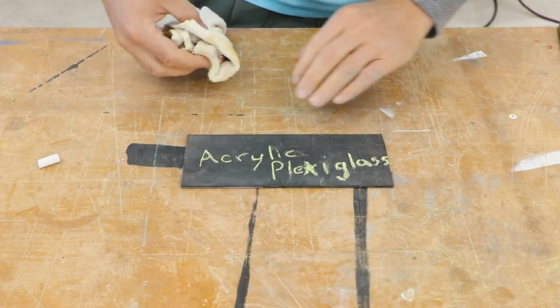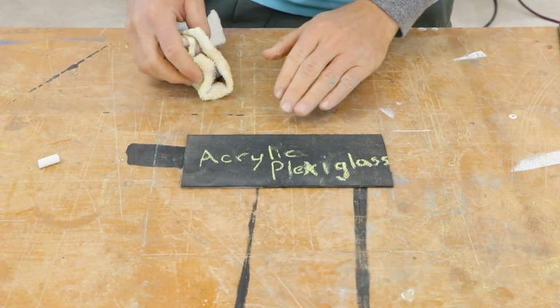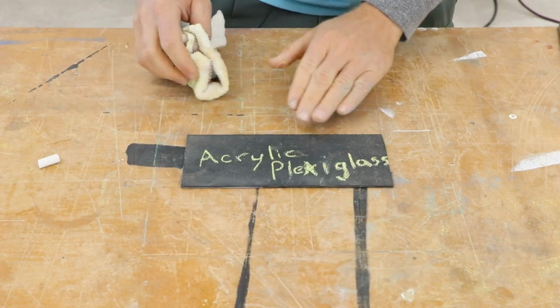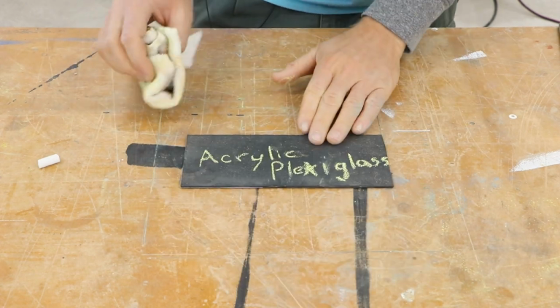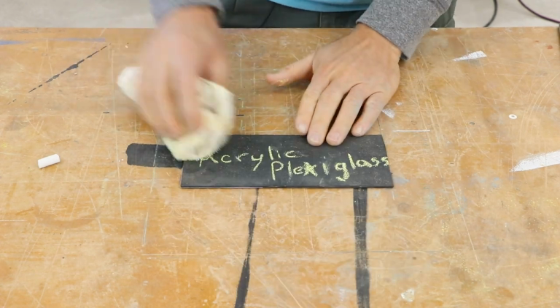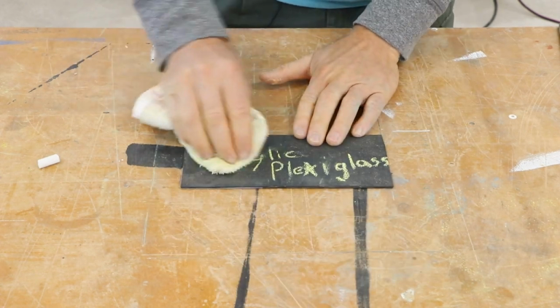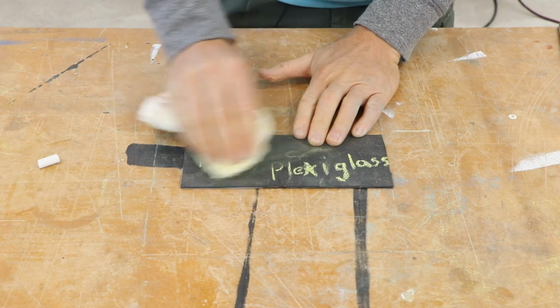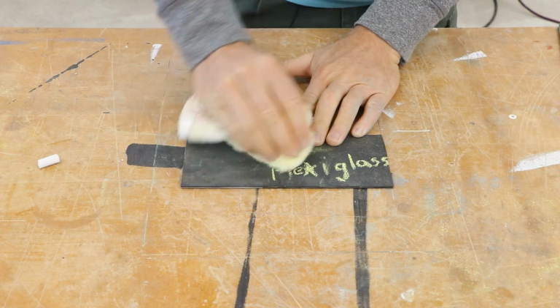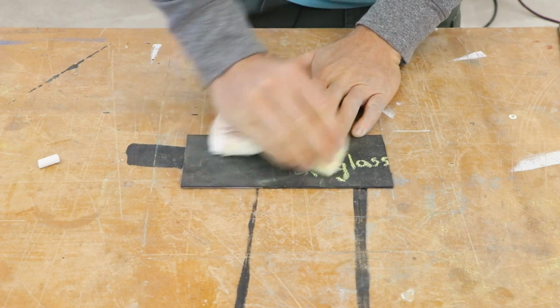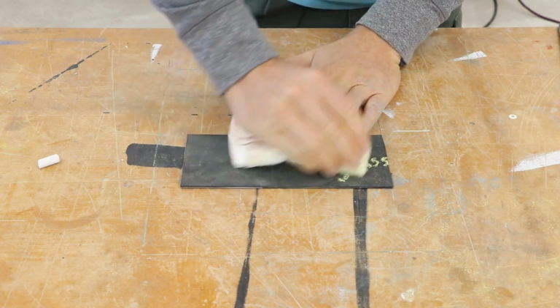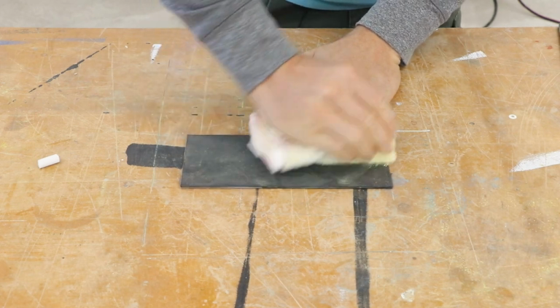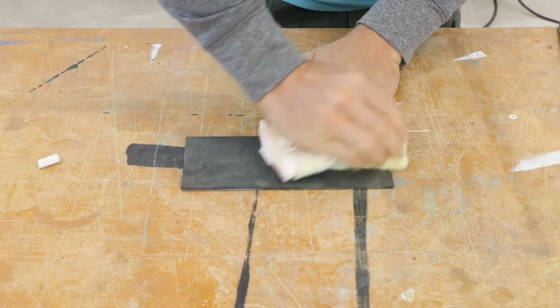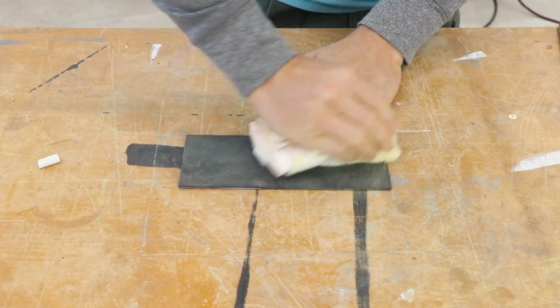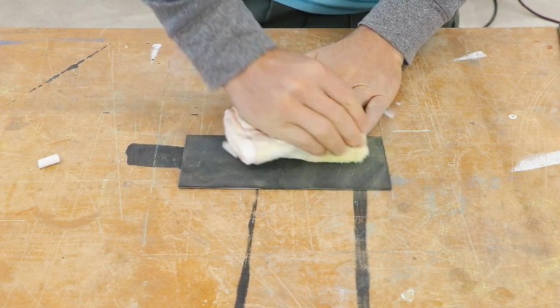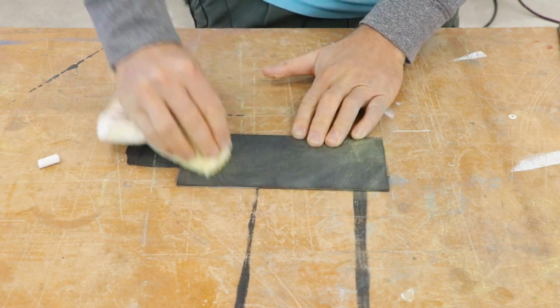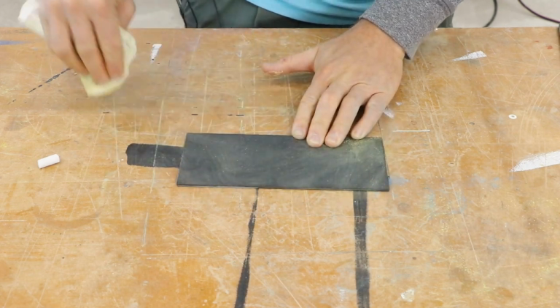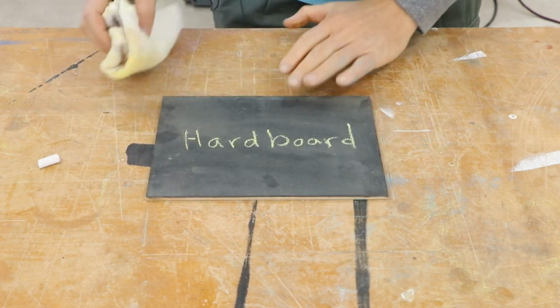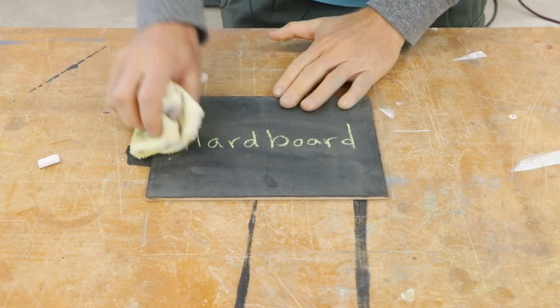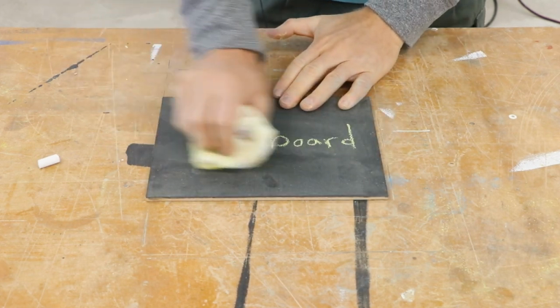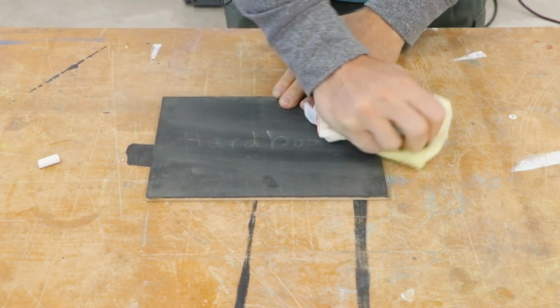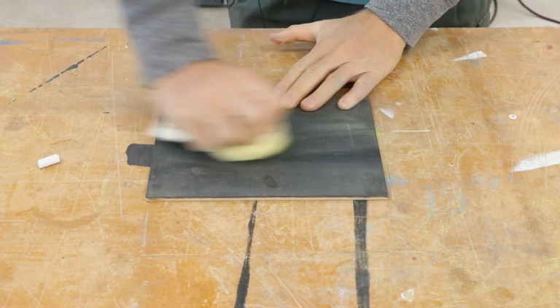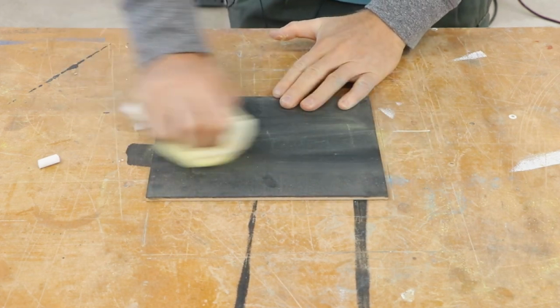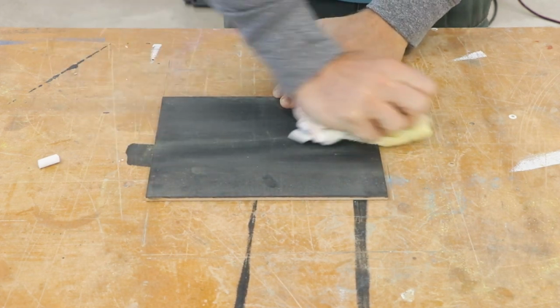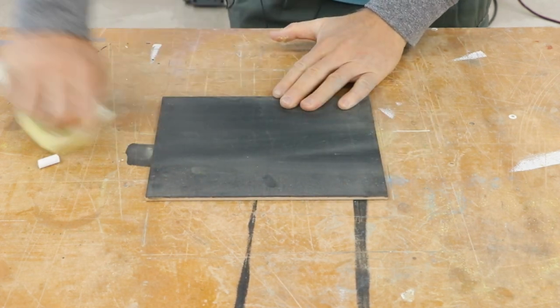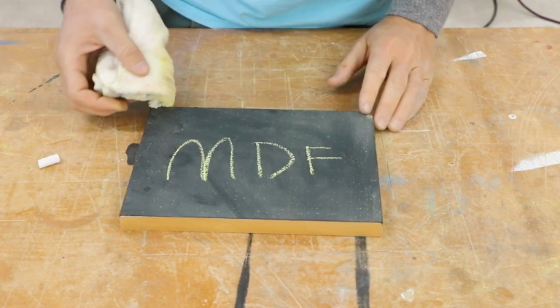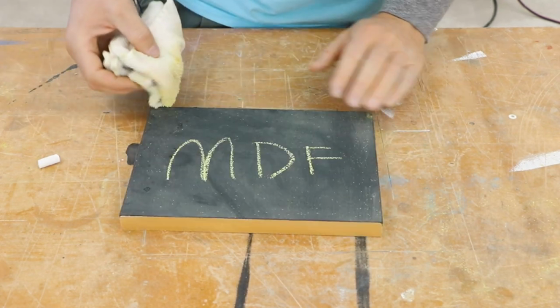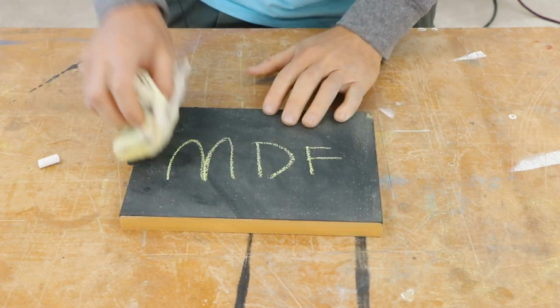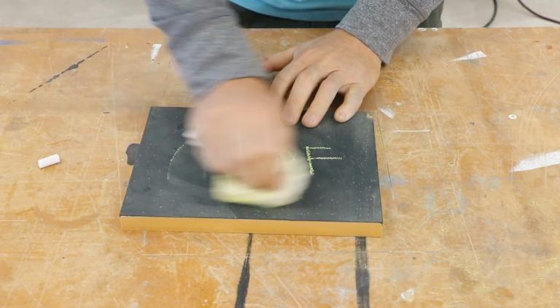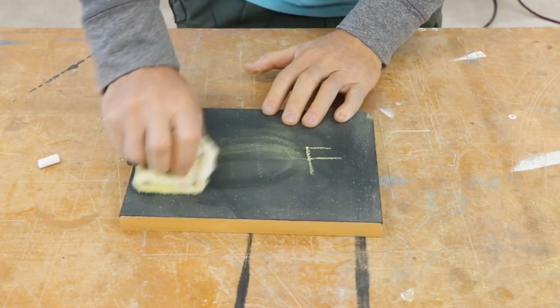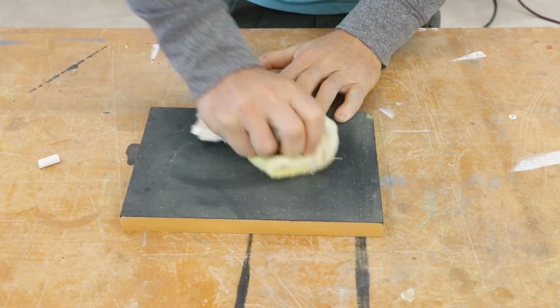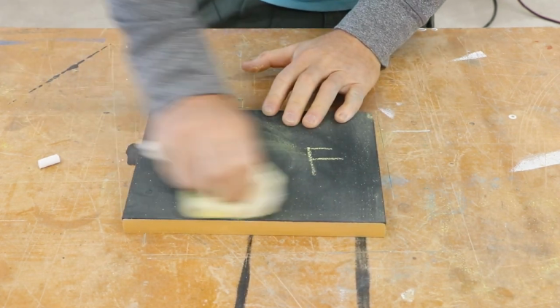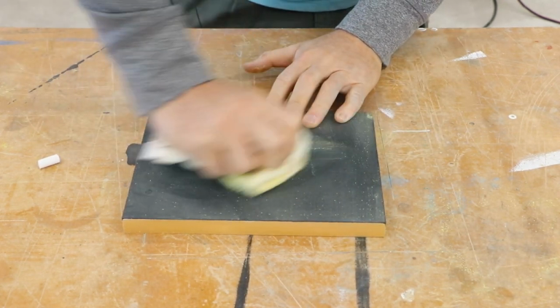No problems with acrylic or plexiglass either. Hardboard — a winner. MDF was also a winner.